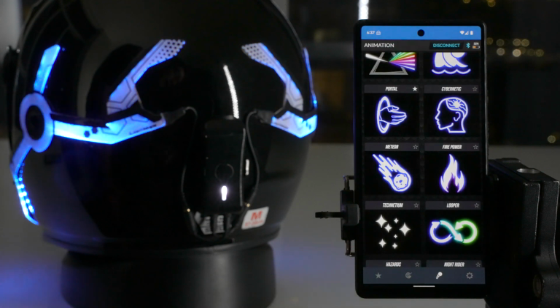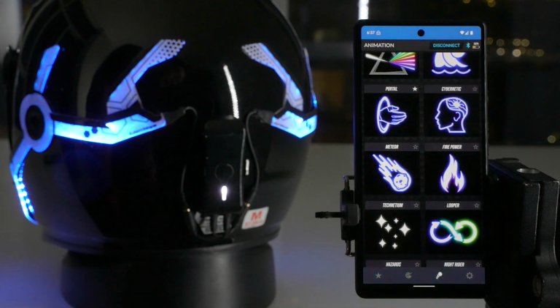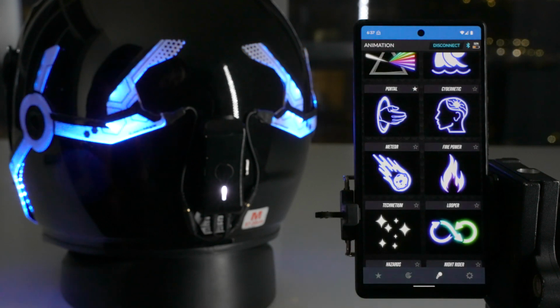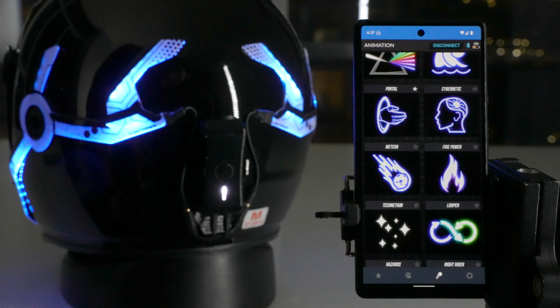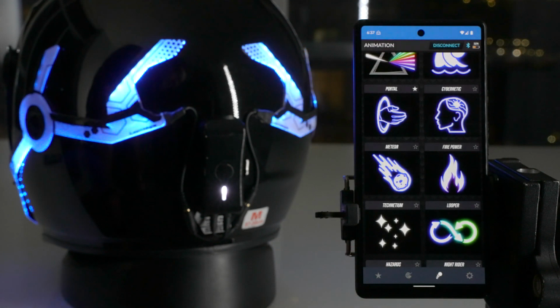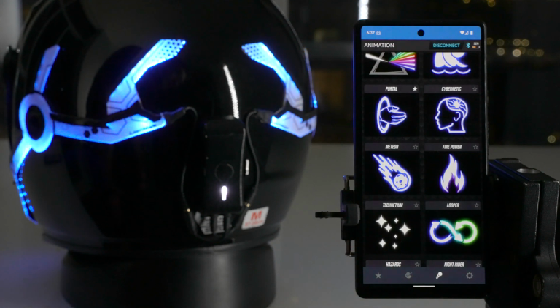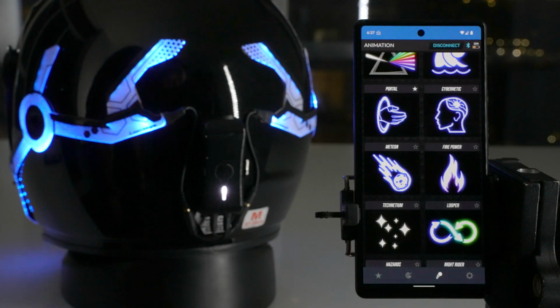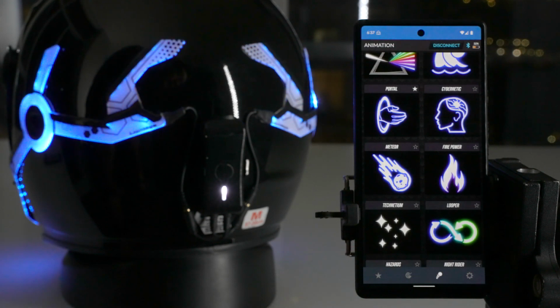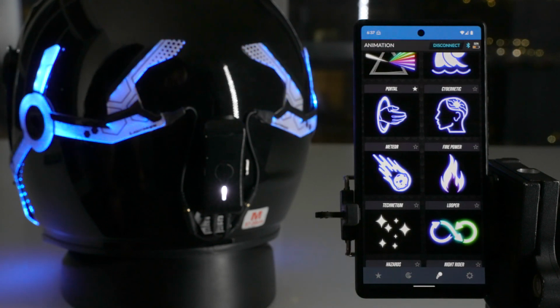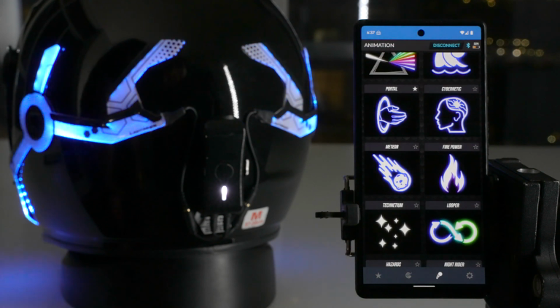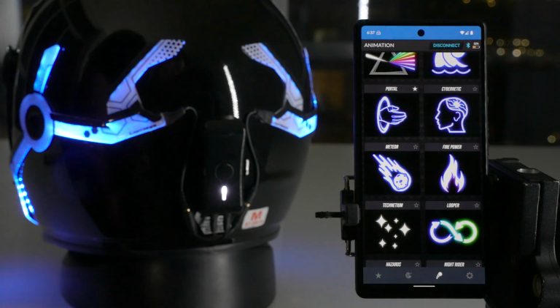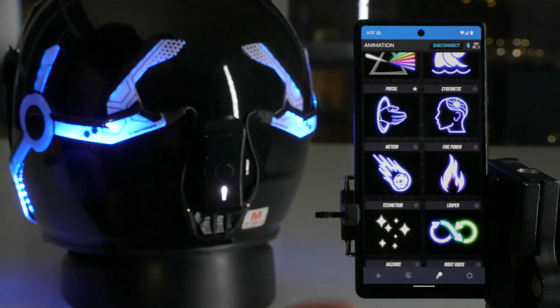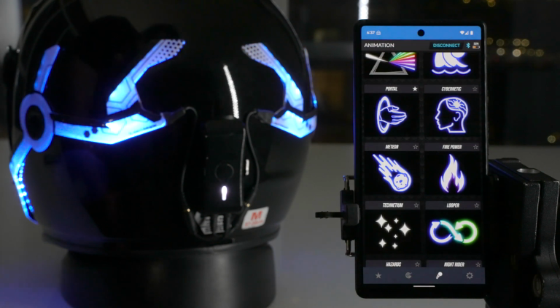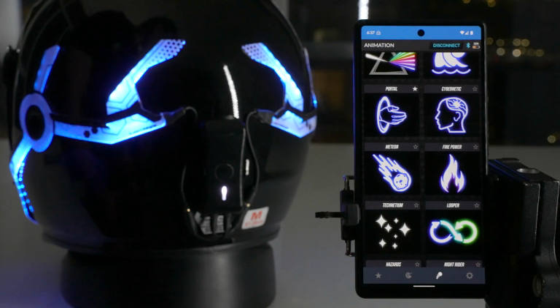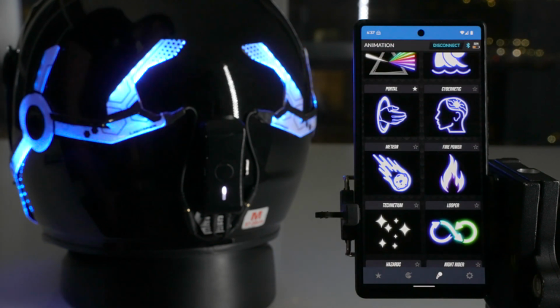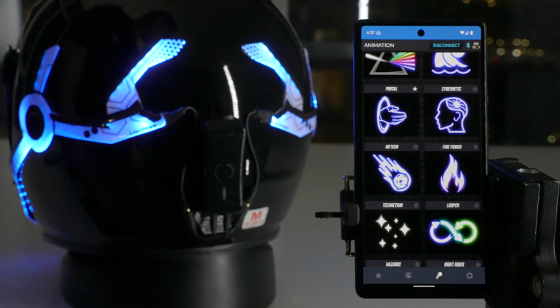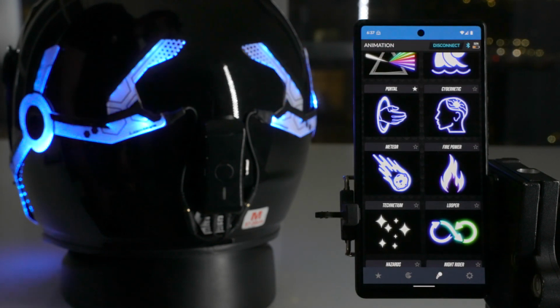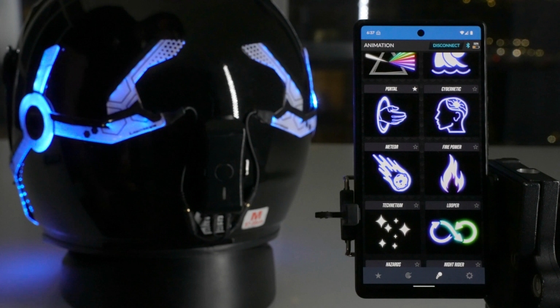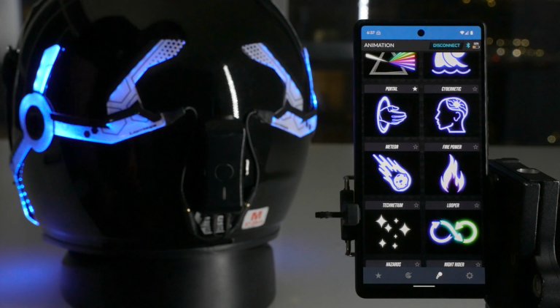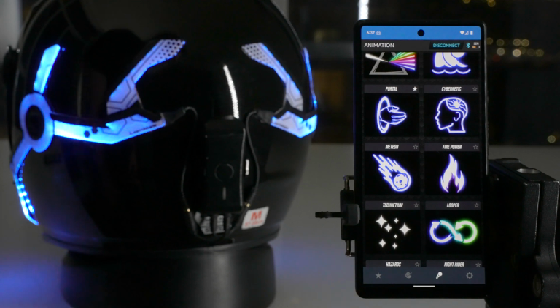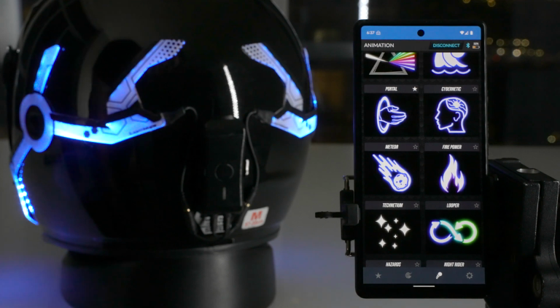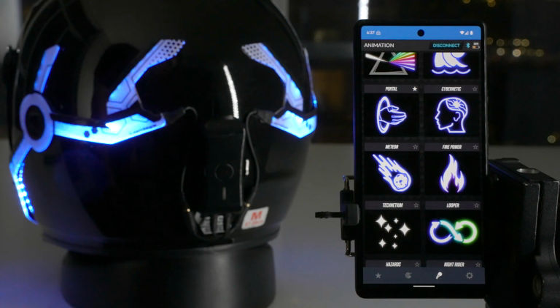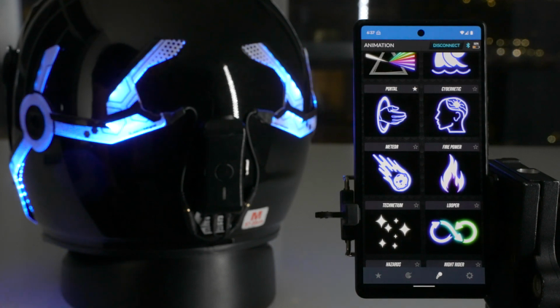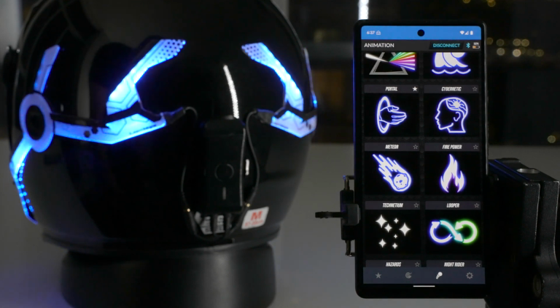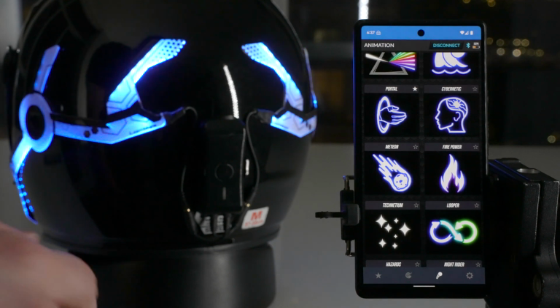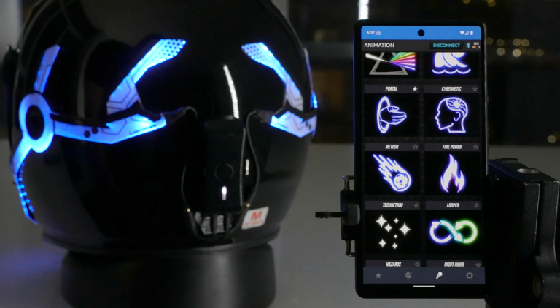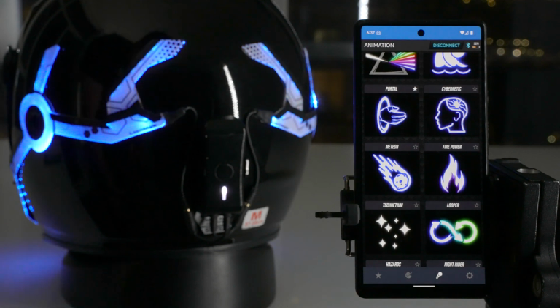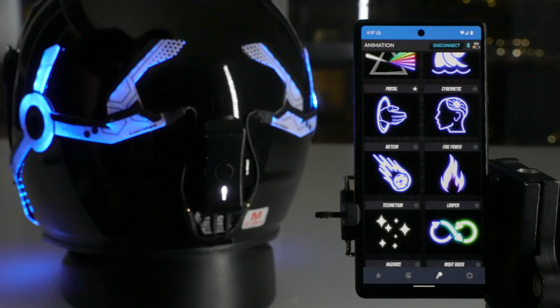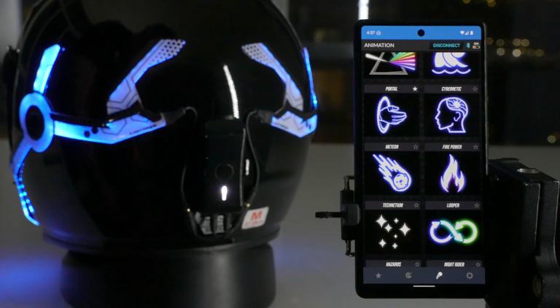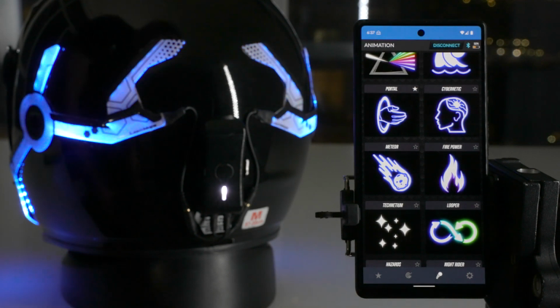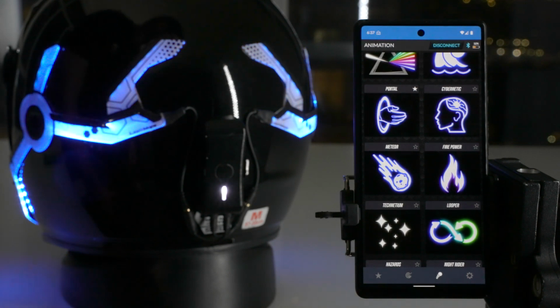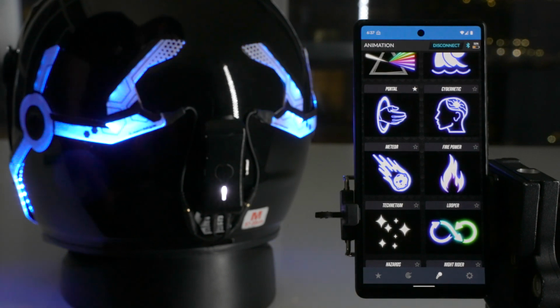And that is the summary of the Light Mode app. If you guys have any questions, please leave them in the comments below — I'll be happy to answer them.